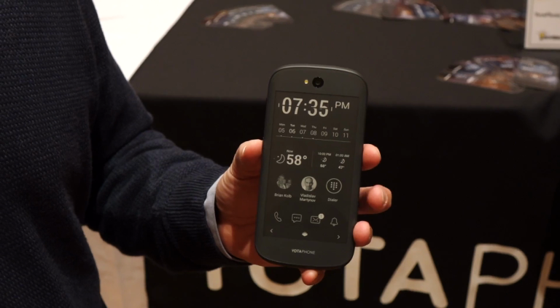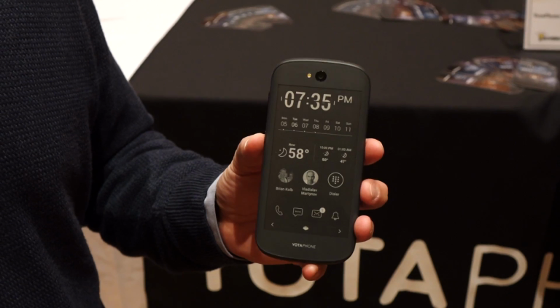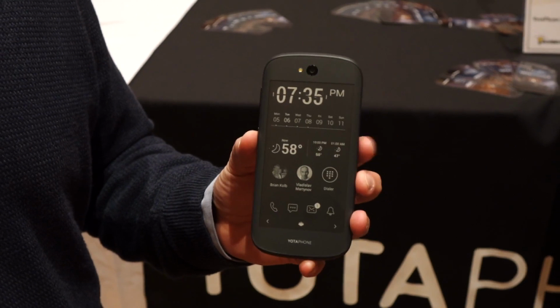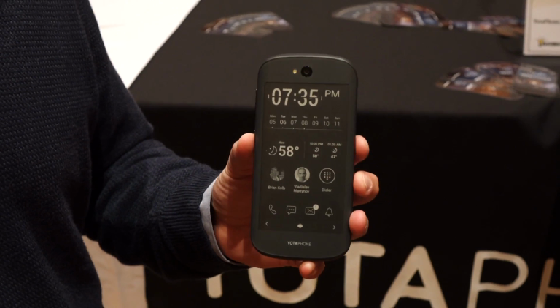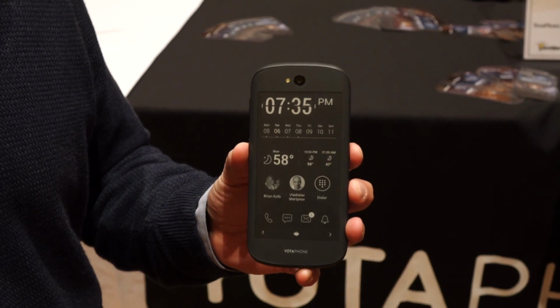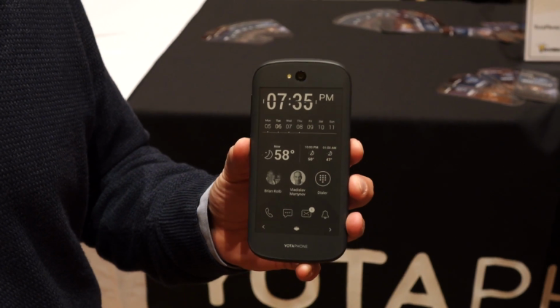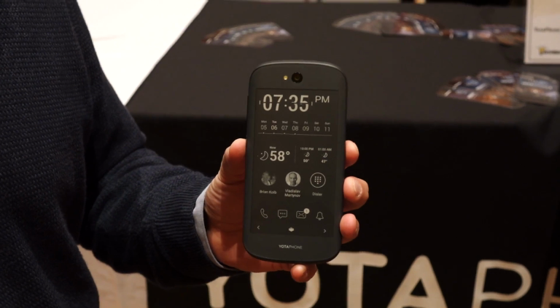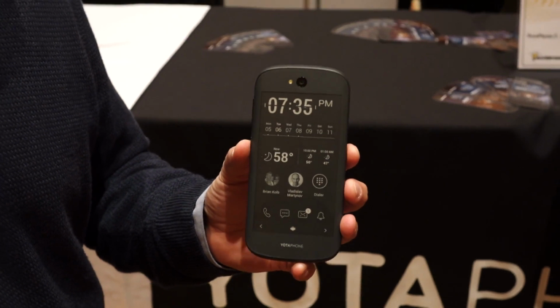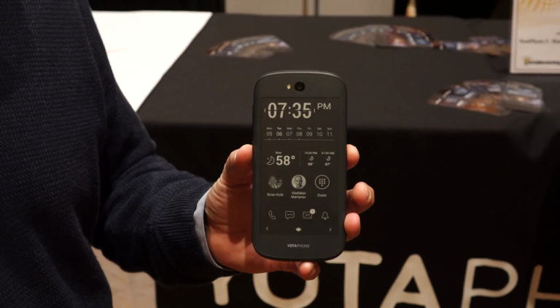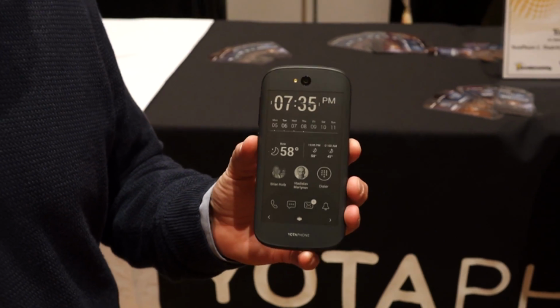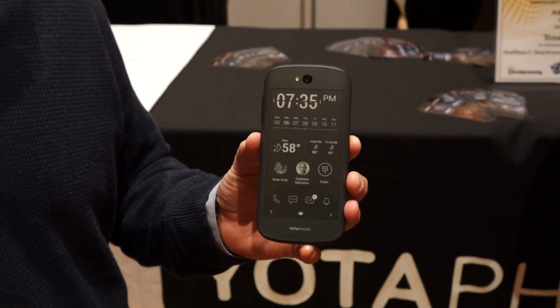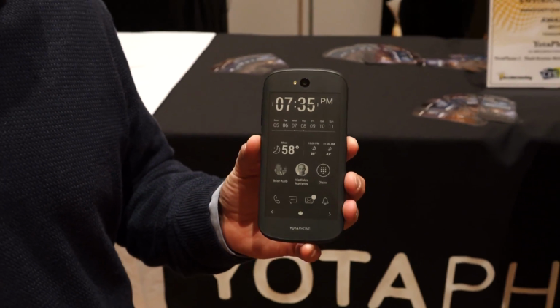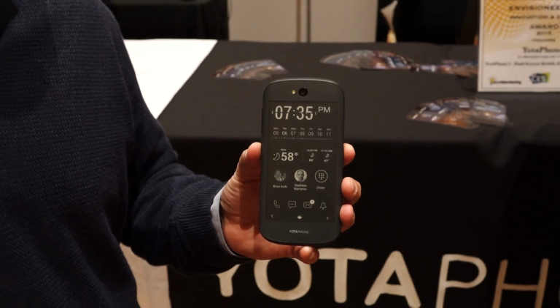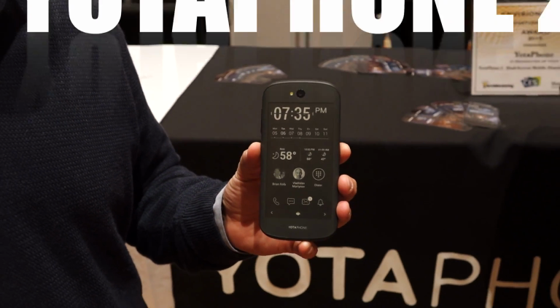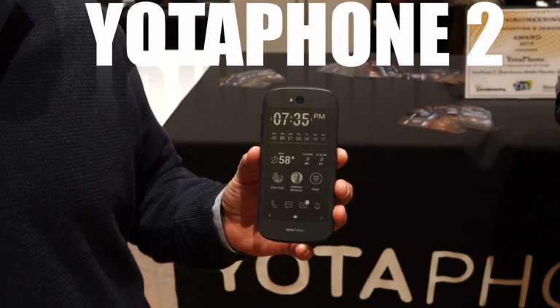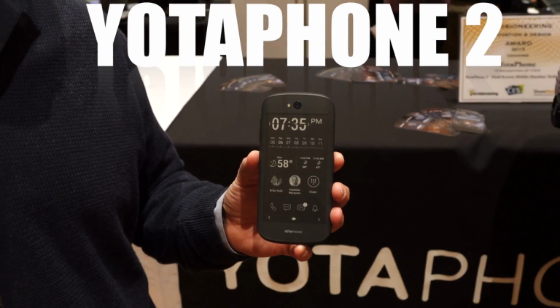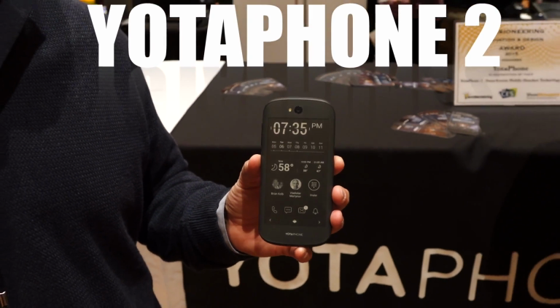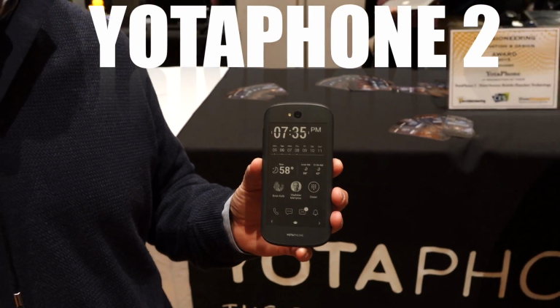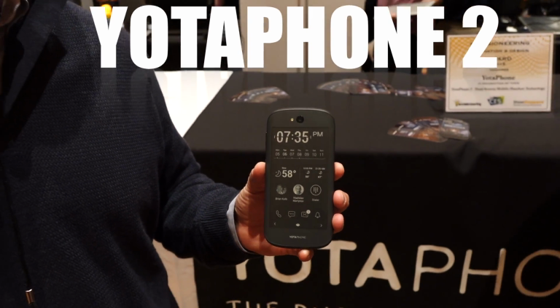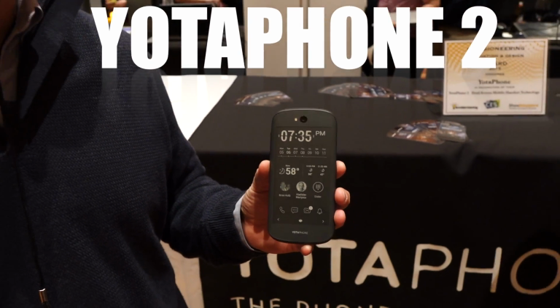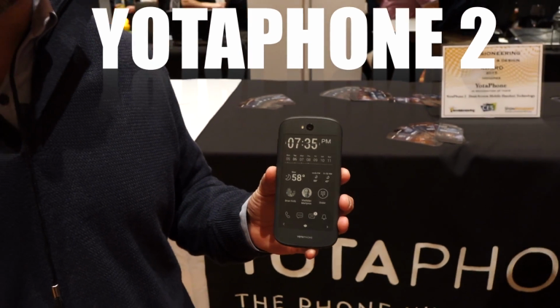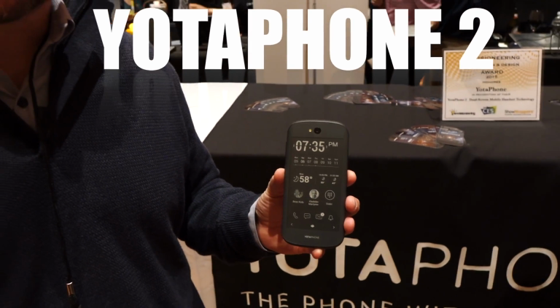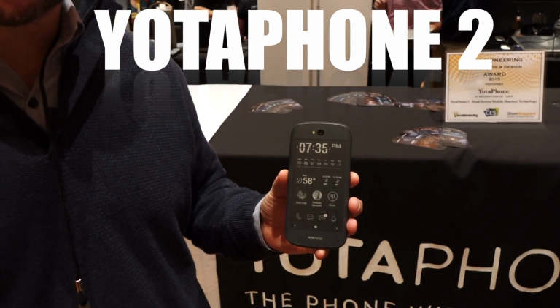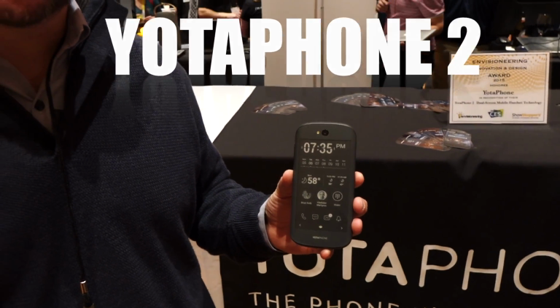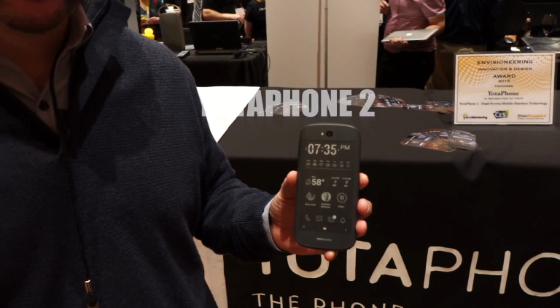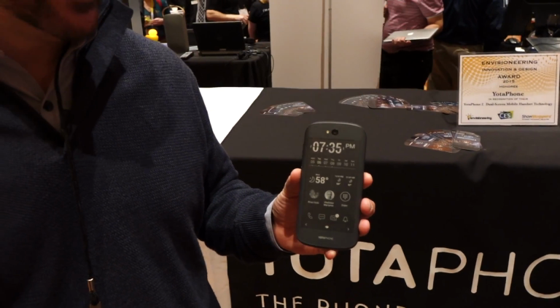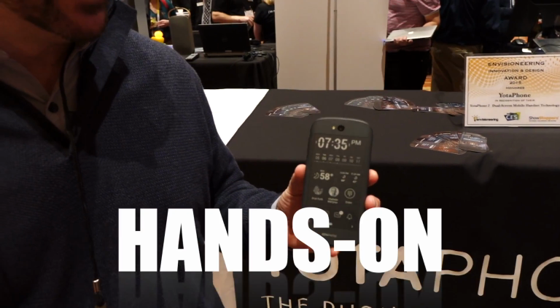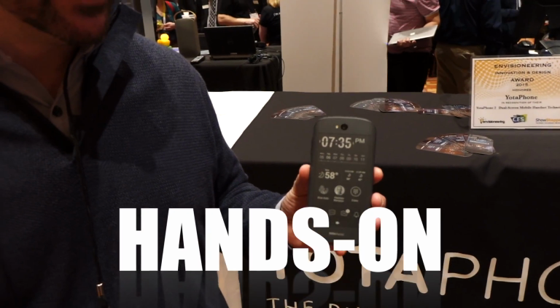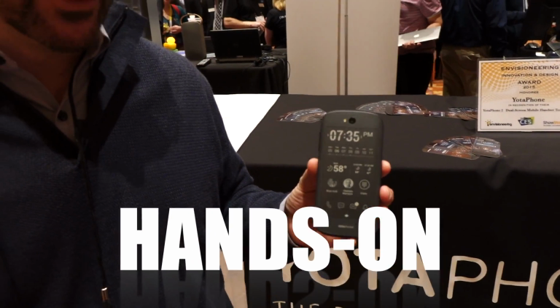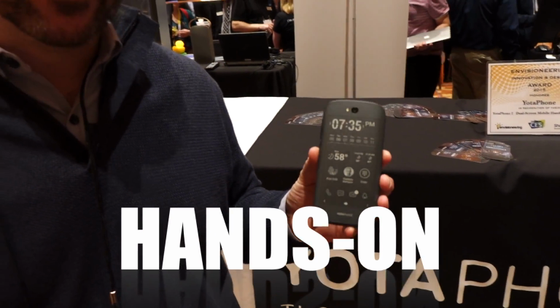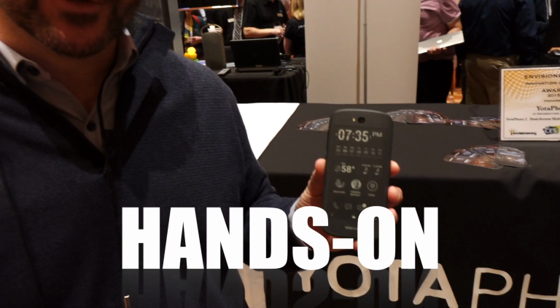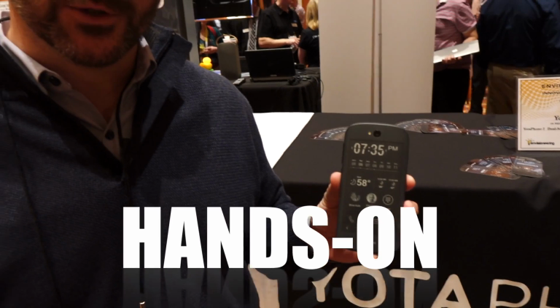I'm Matthew Kelly, Managing Director of the Americas for Yoda Devices. And this is the Yodafone 2.